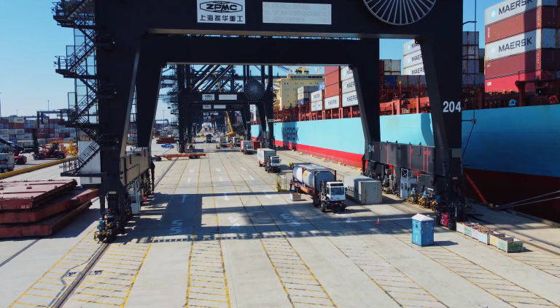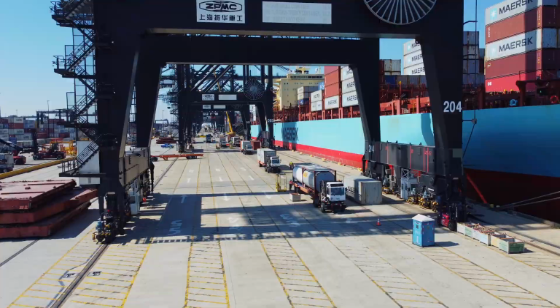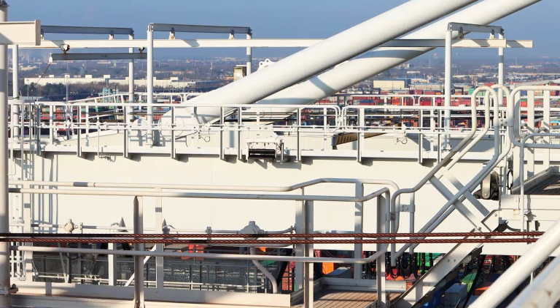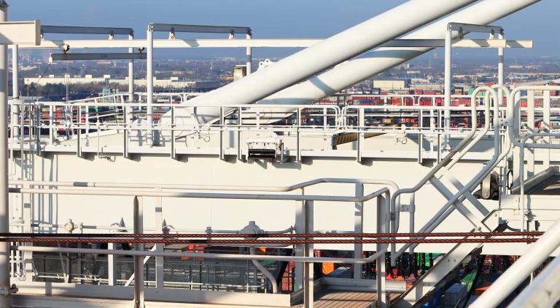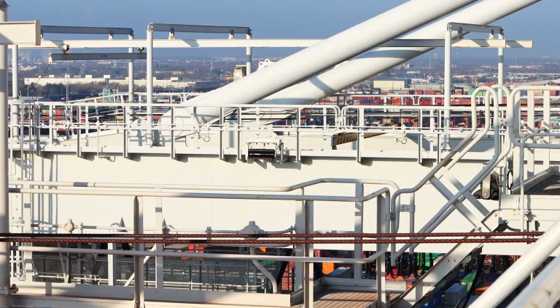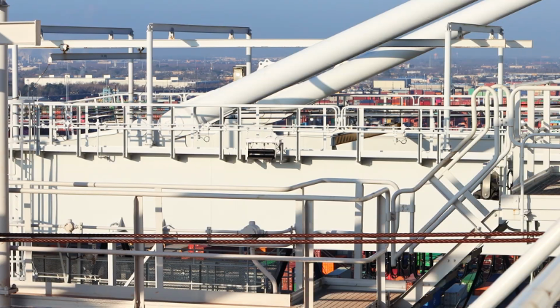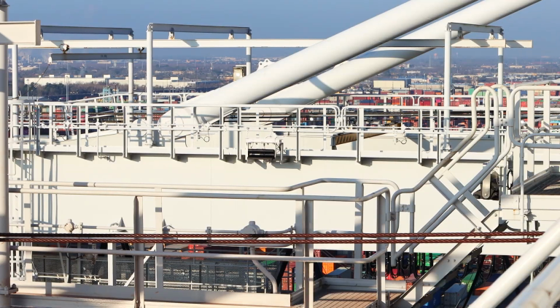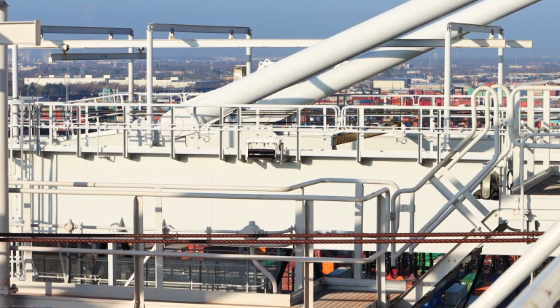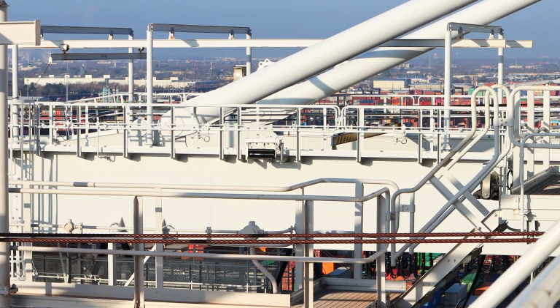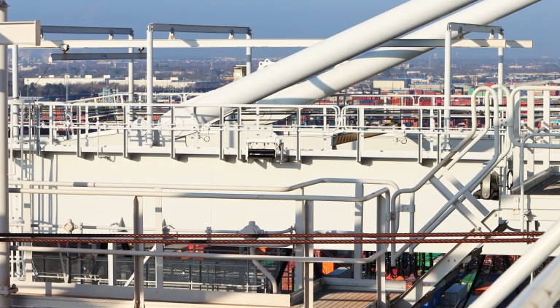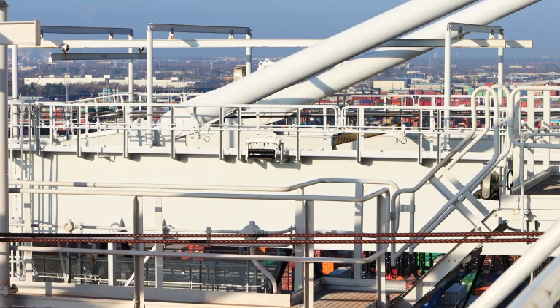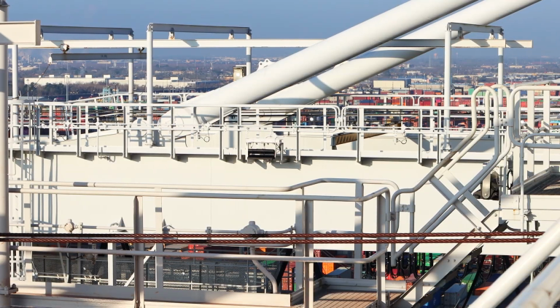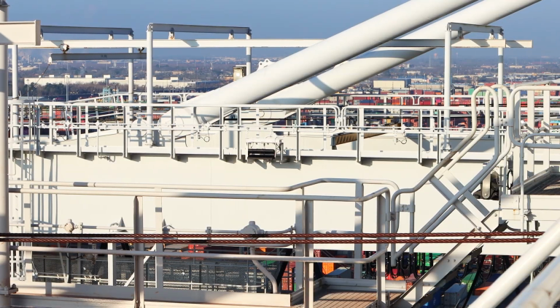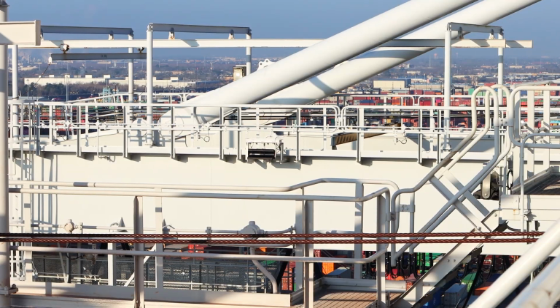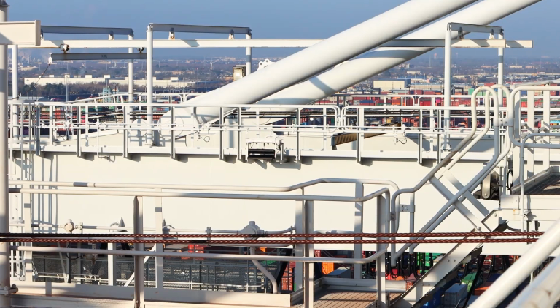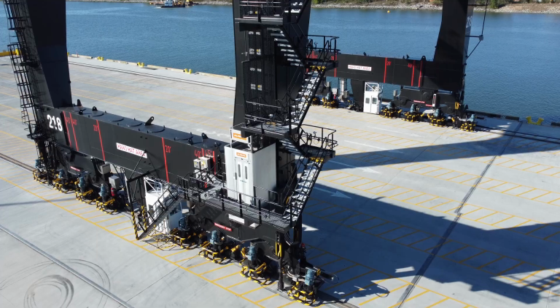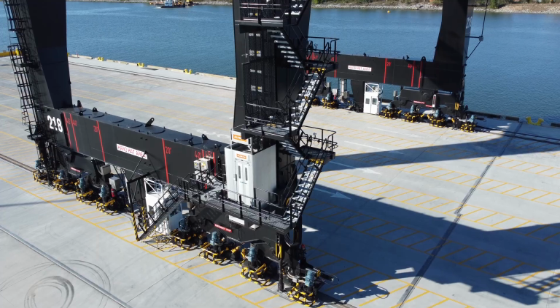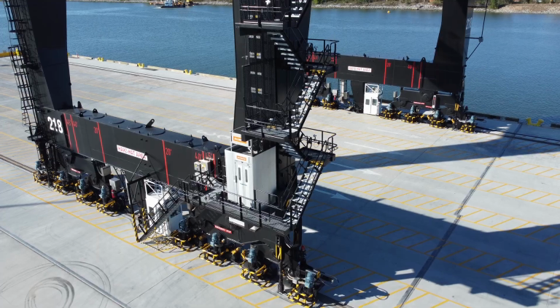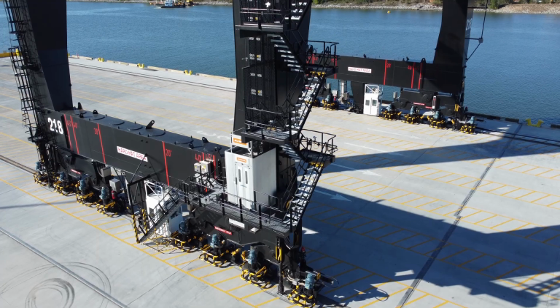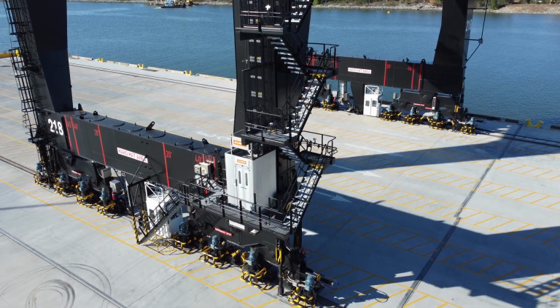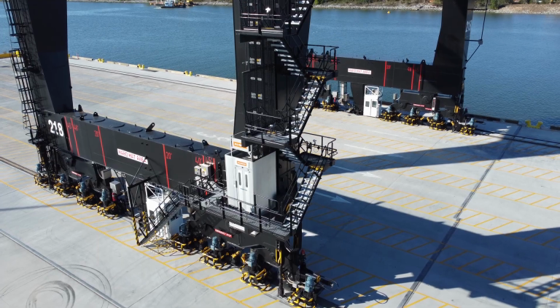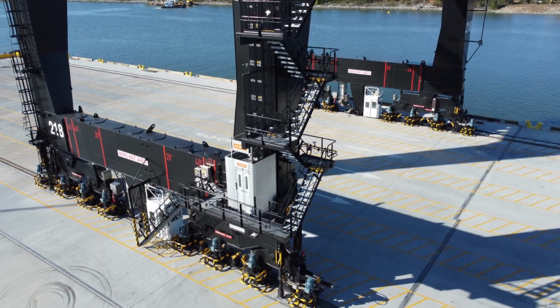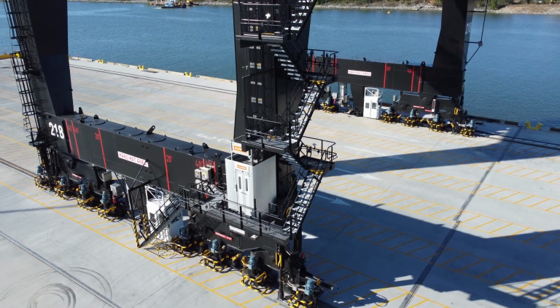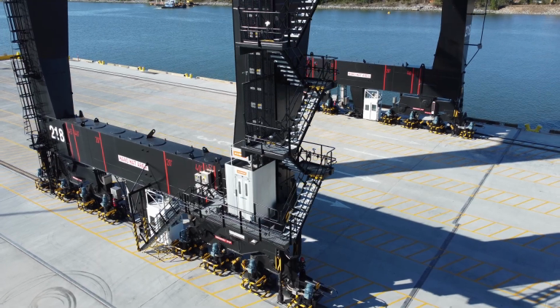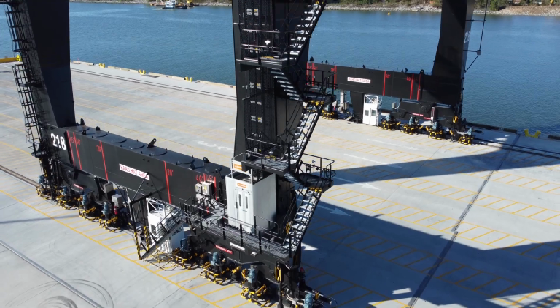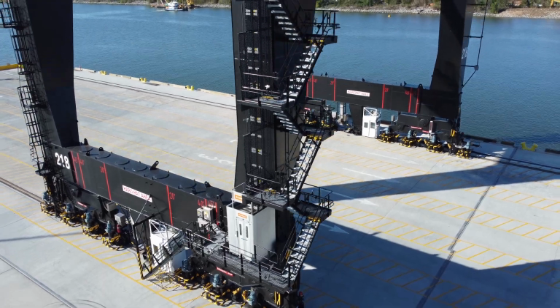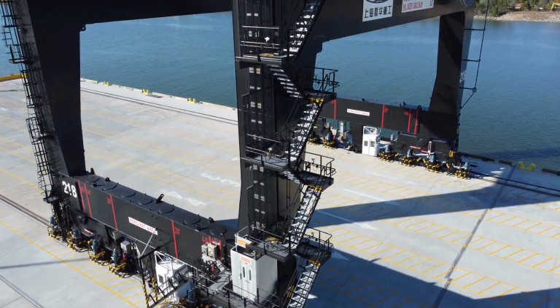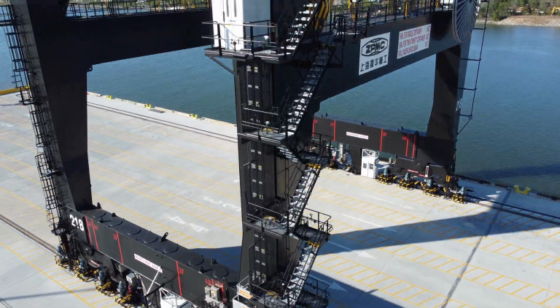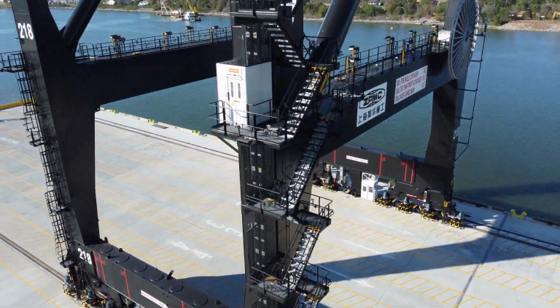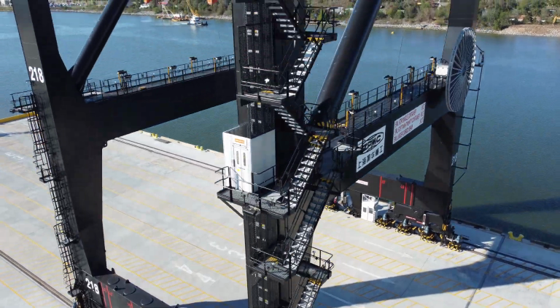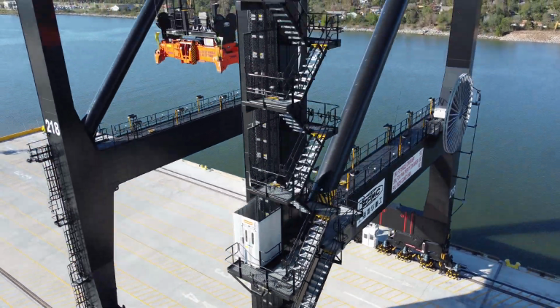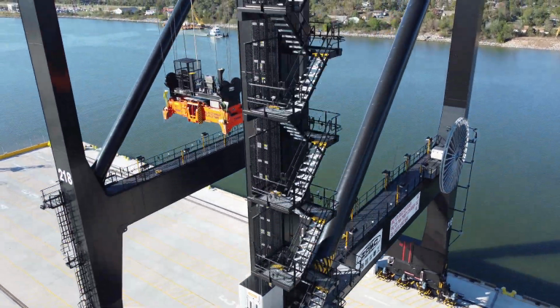A crane consists of several main sections: lower and upper structures, boom, and machine housing.